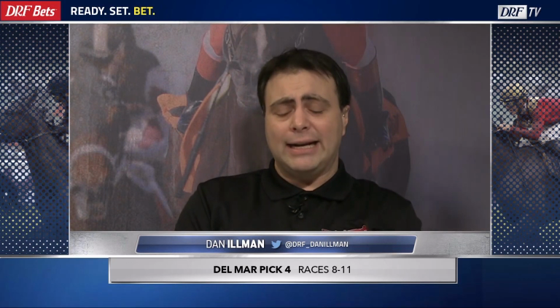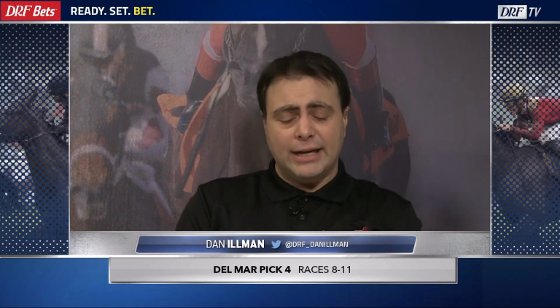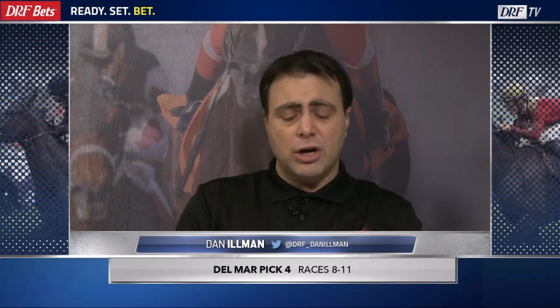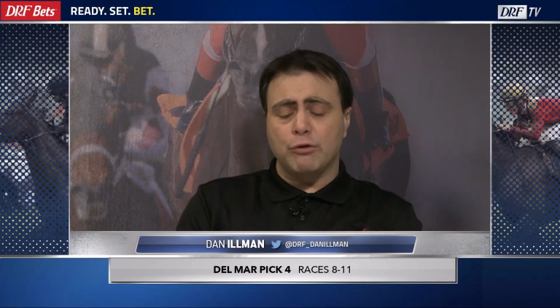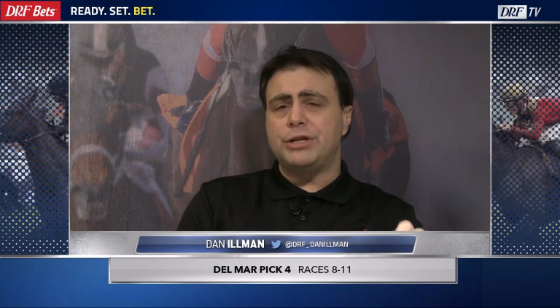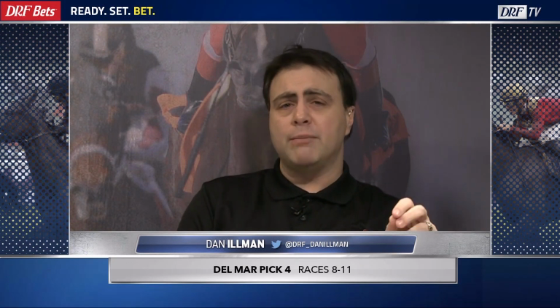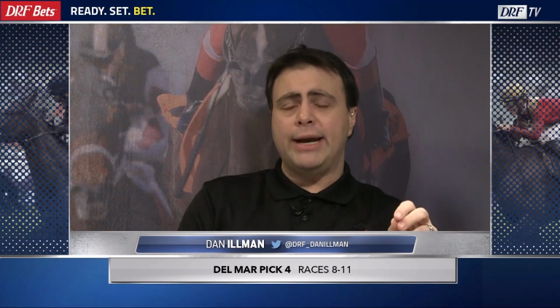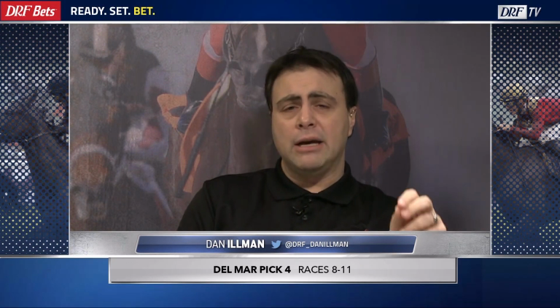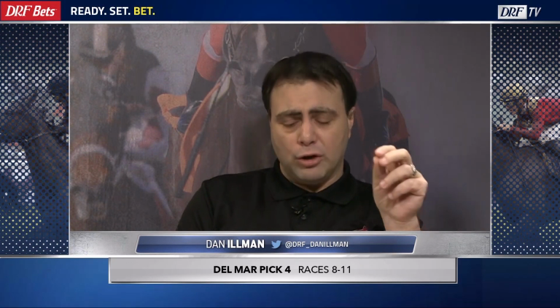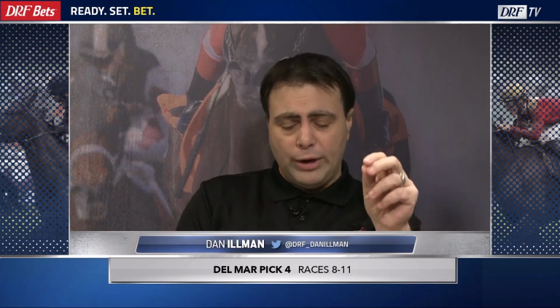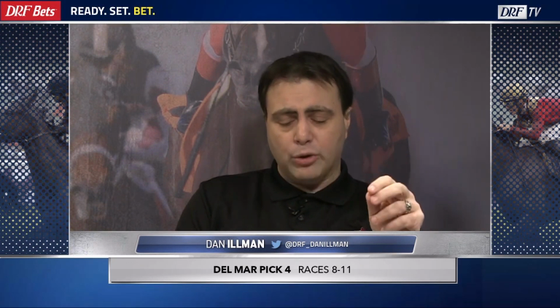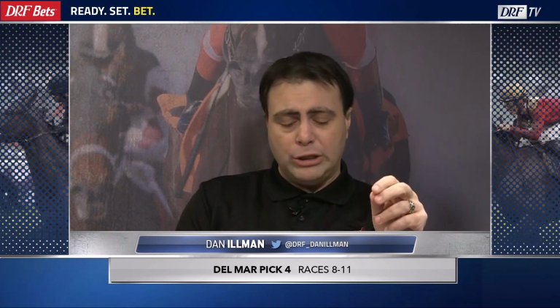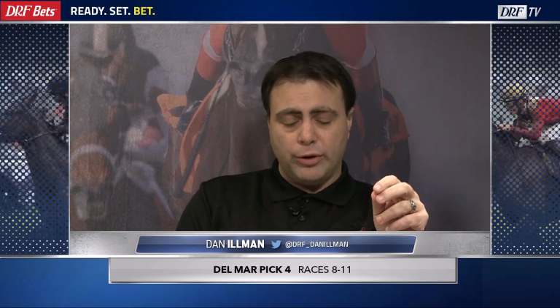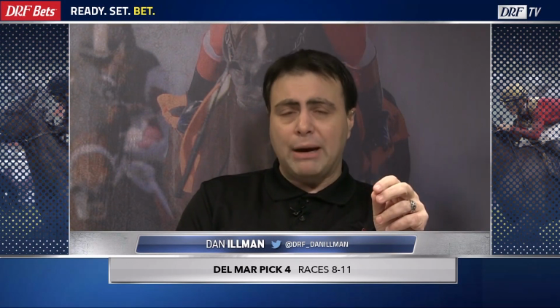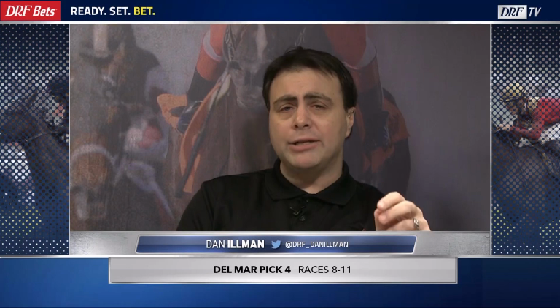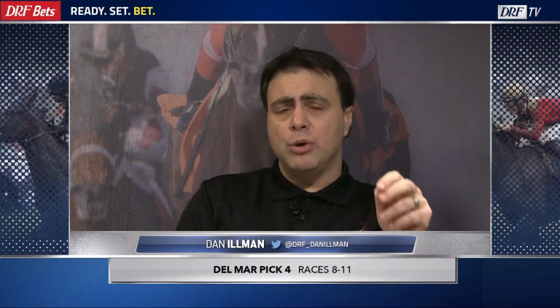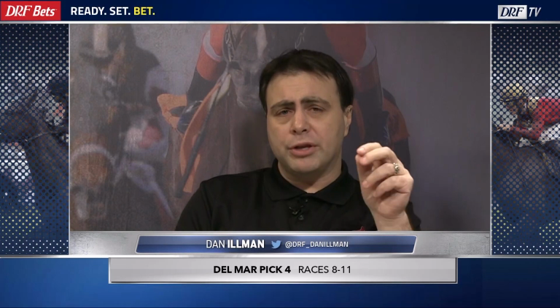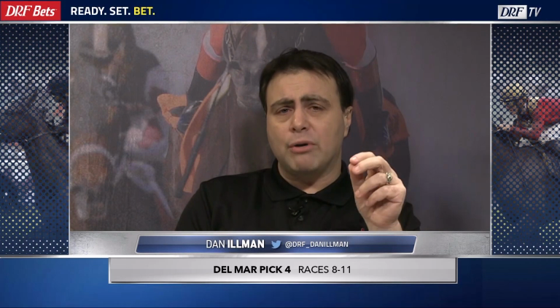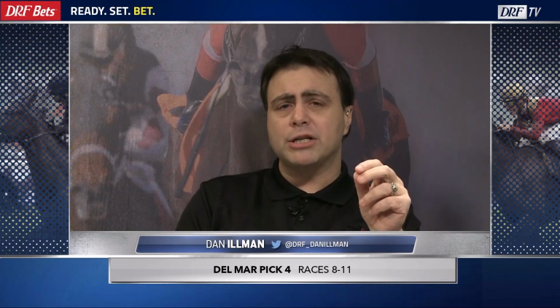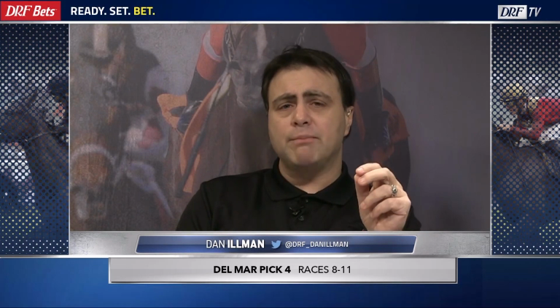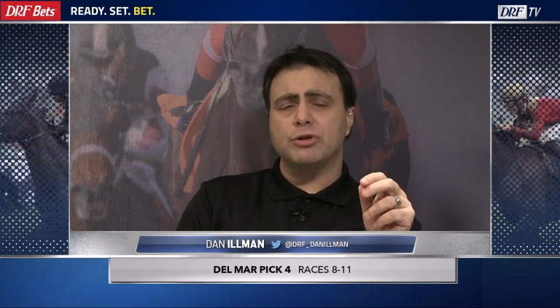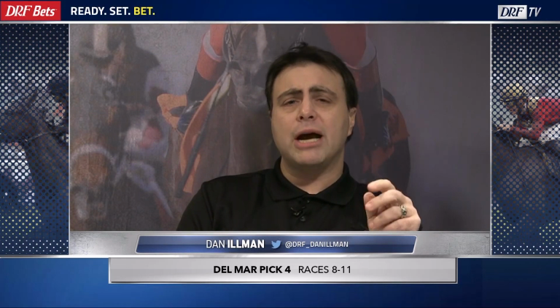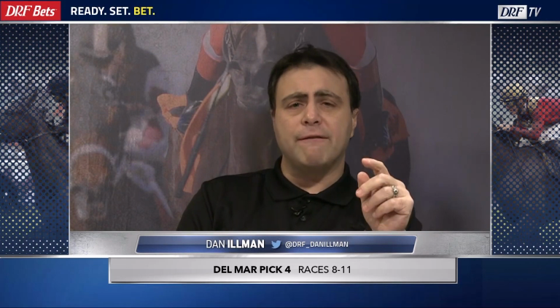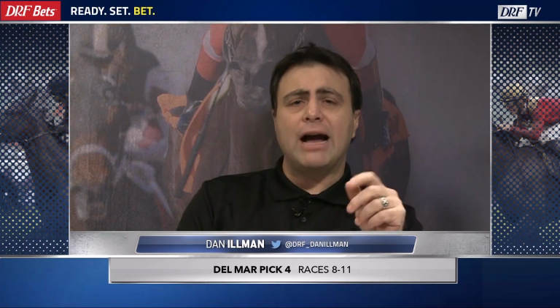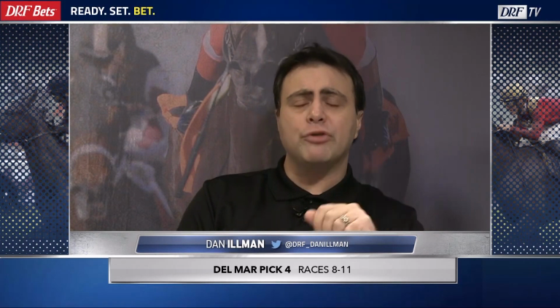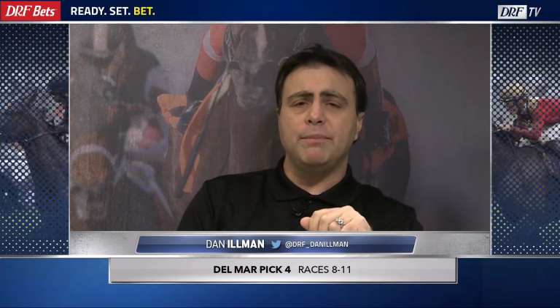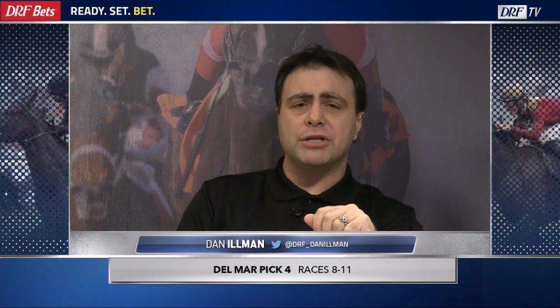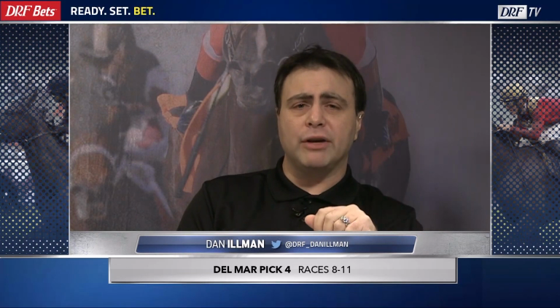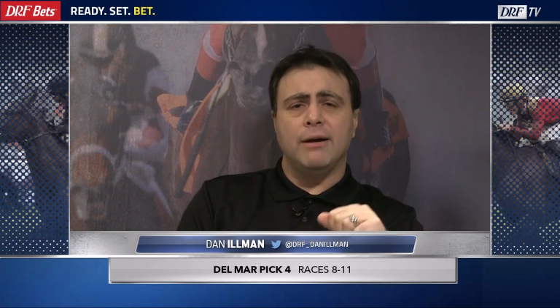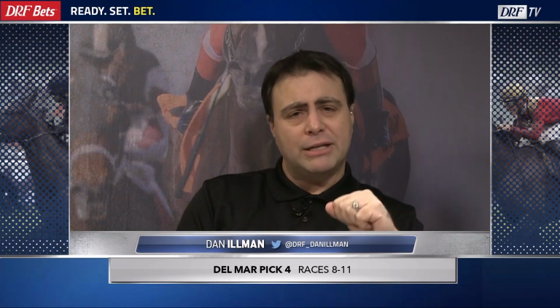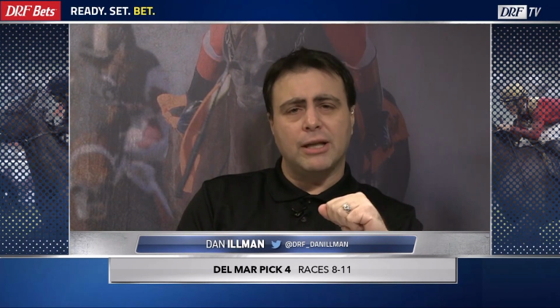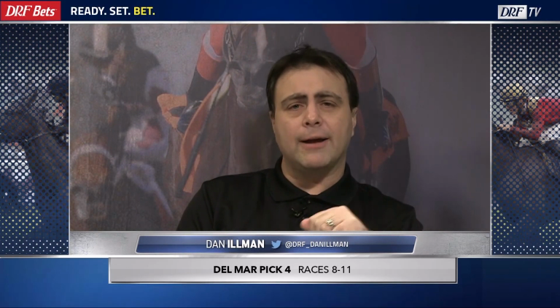It kicks off with race number eight, the Grade 3 Torrey Pines, with an approximate post time of 5:30 Pacific. Best of luck.